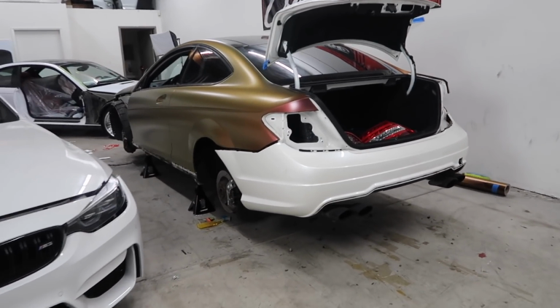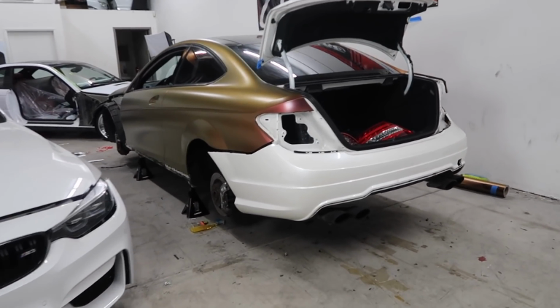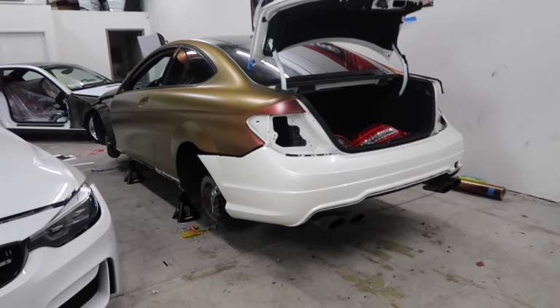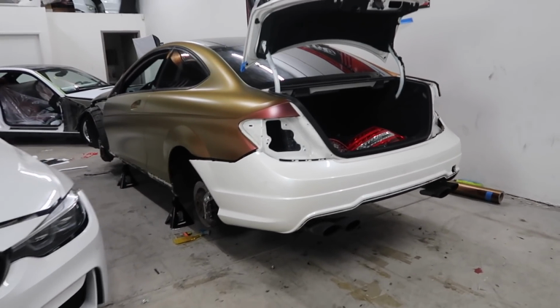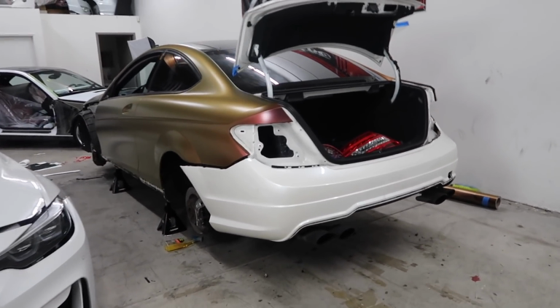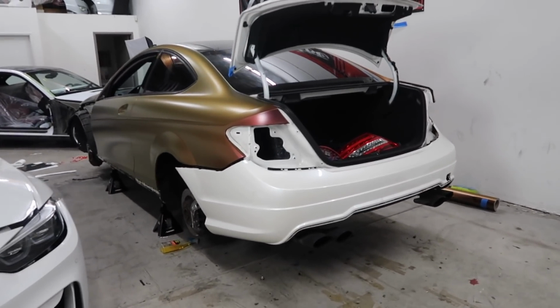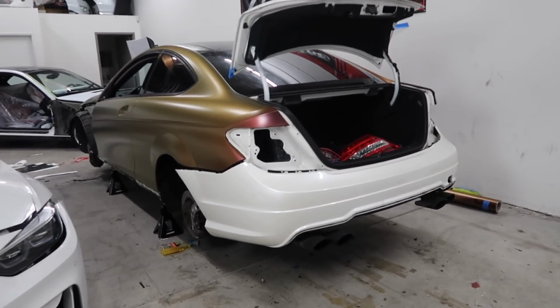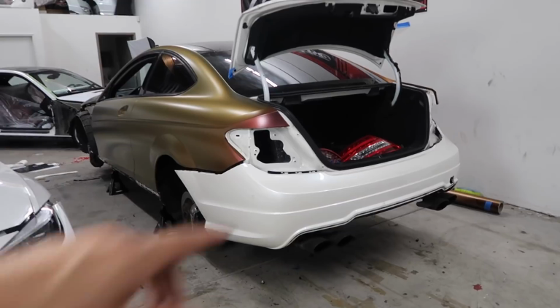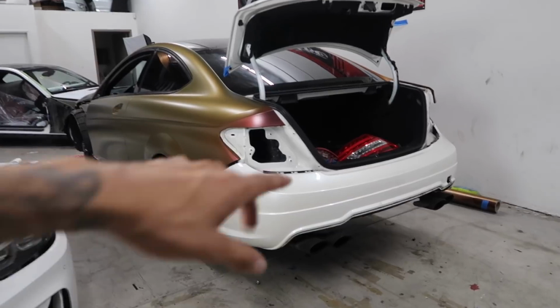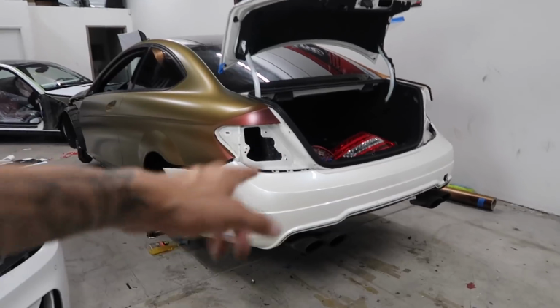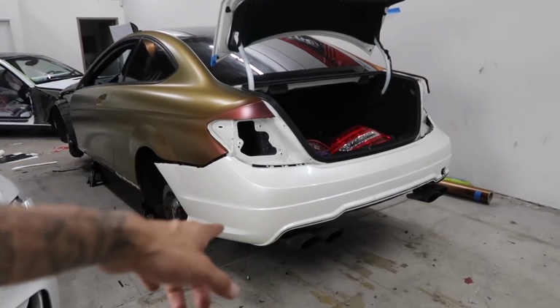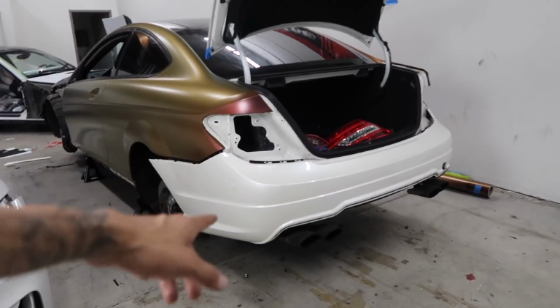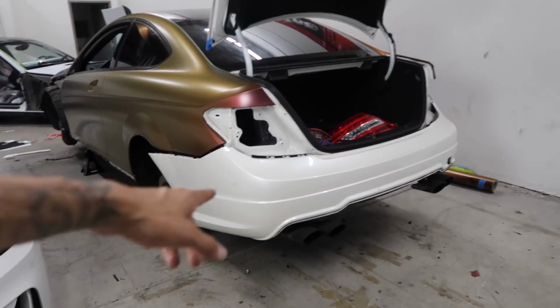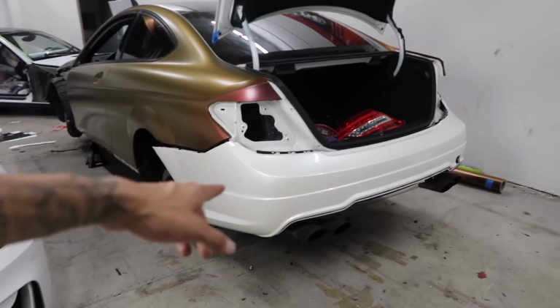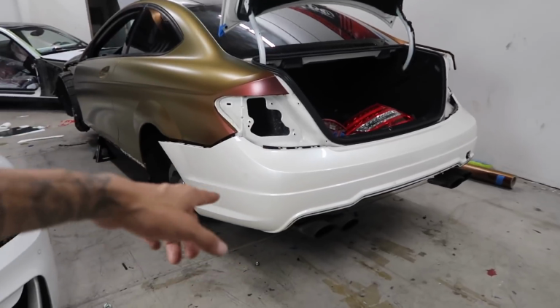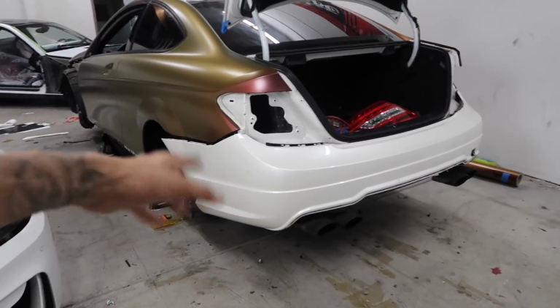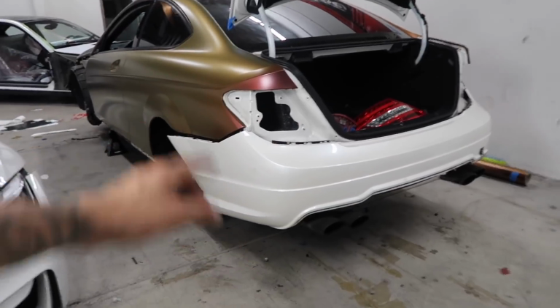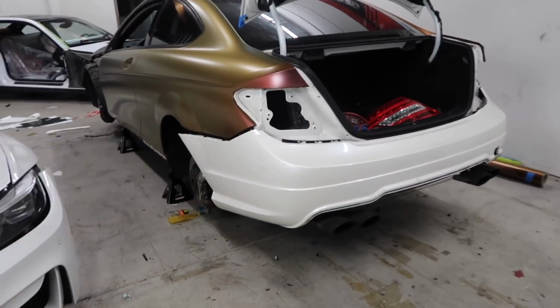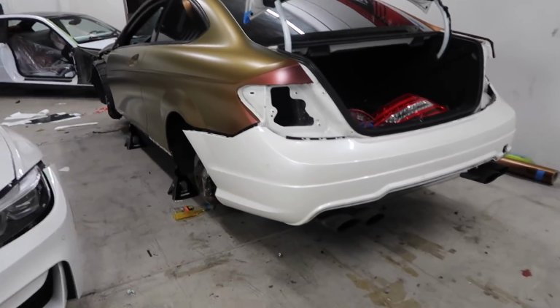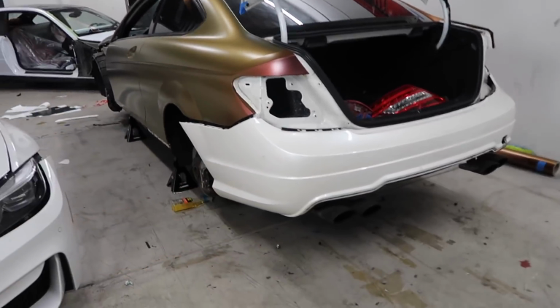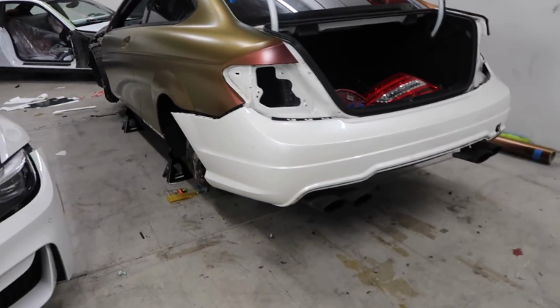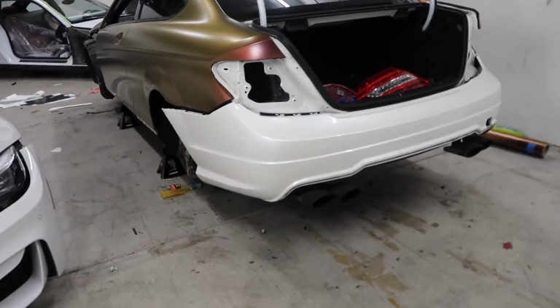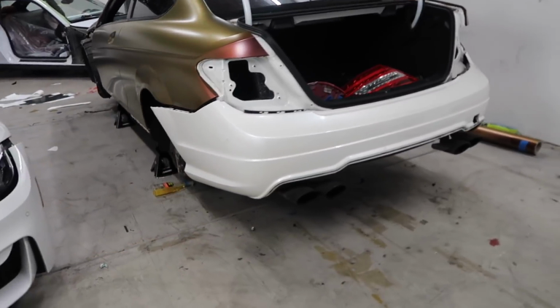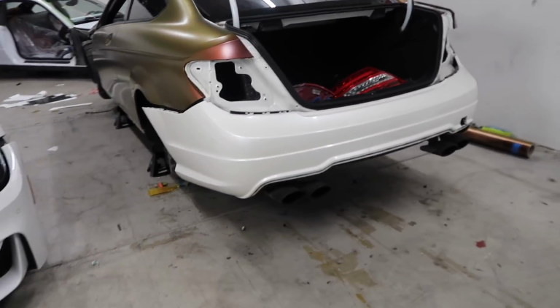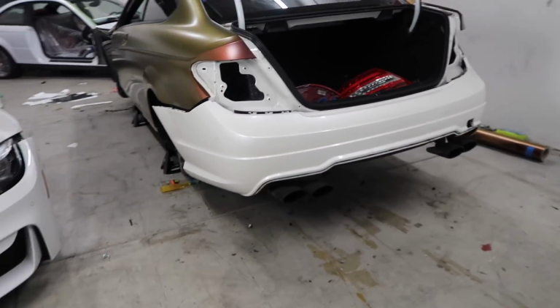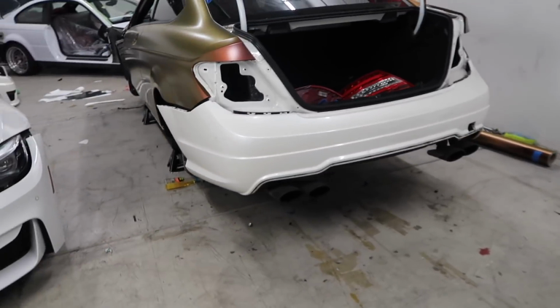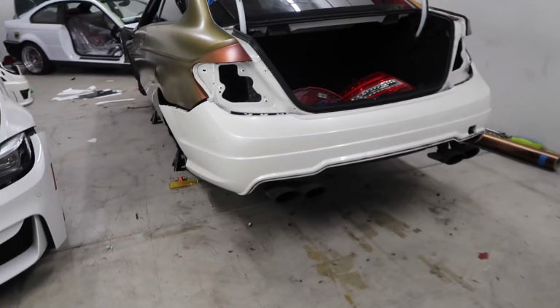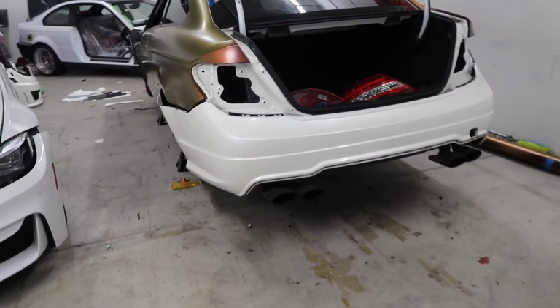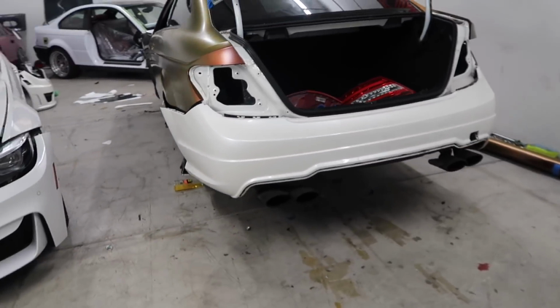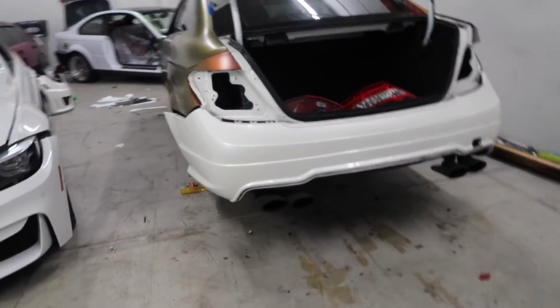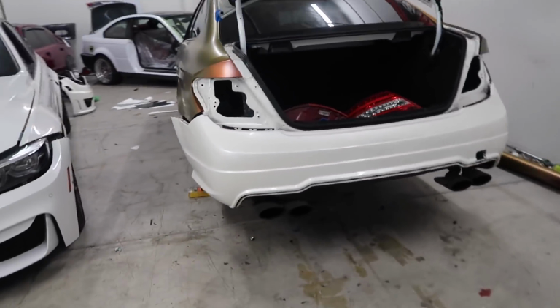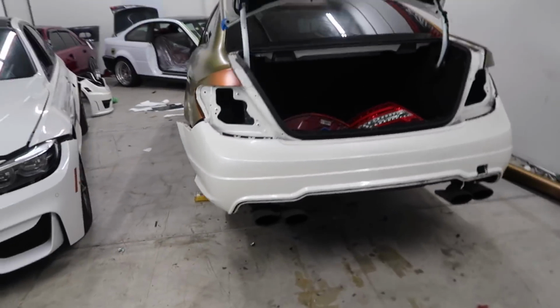I'll set you guys up on the tripod. This bumper is prepped and ready — I'm just going to cut out the piece and let's get this one finished.